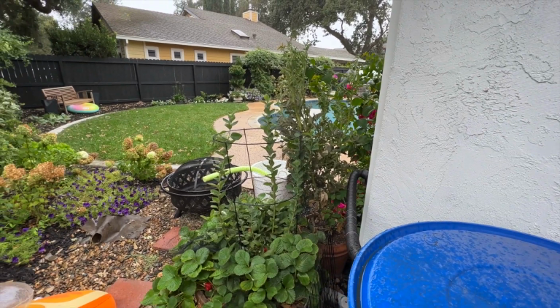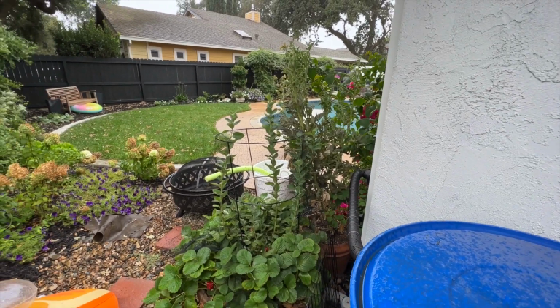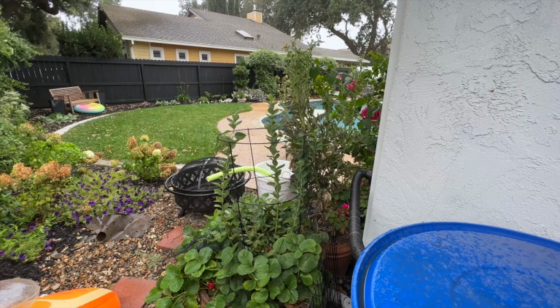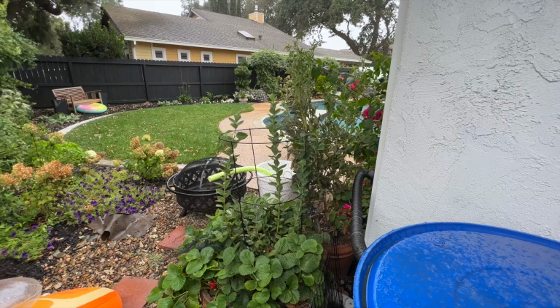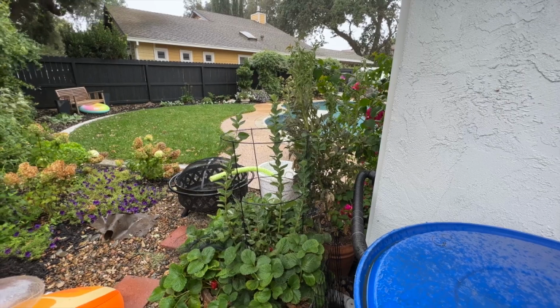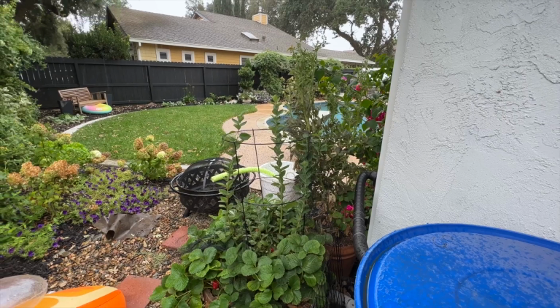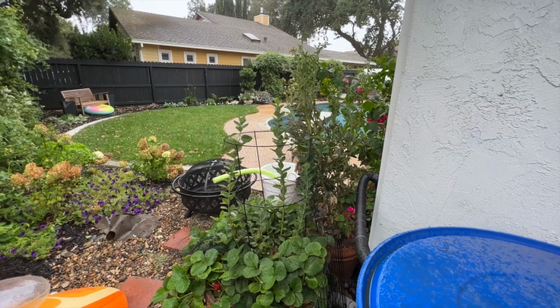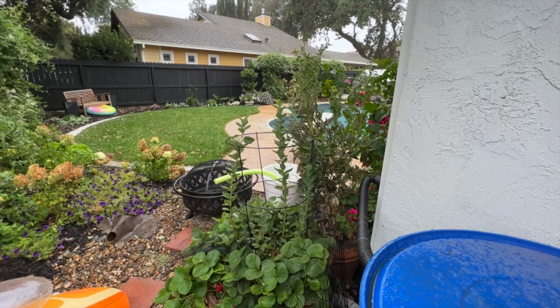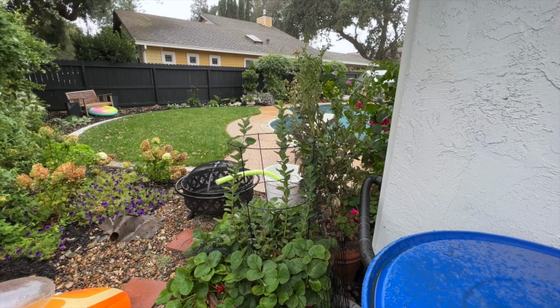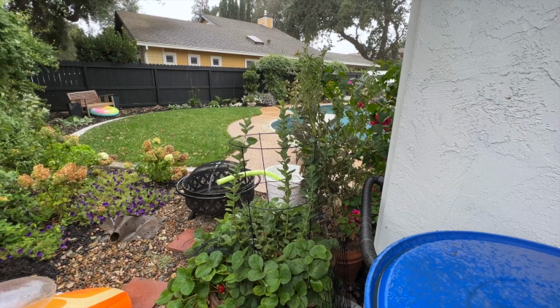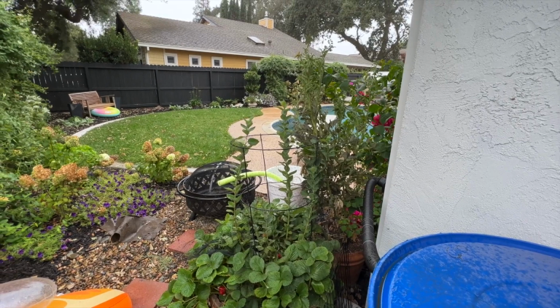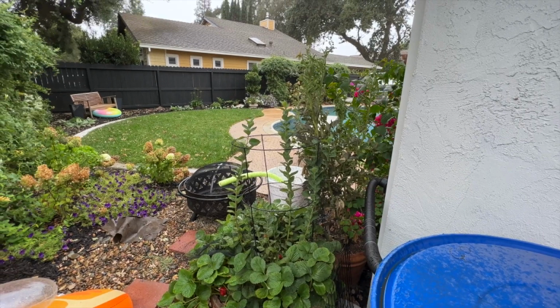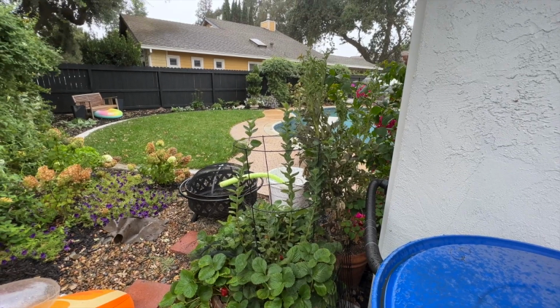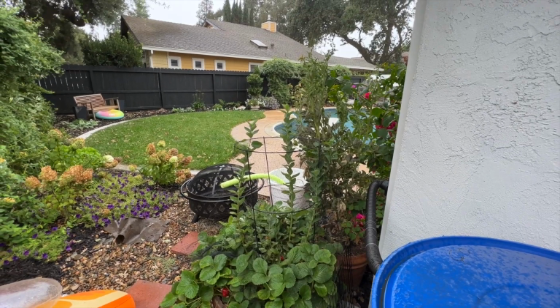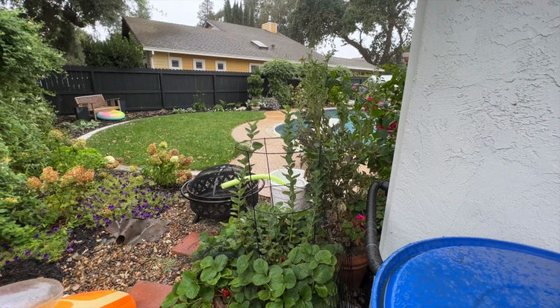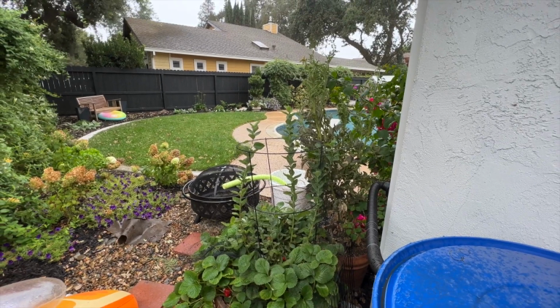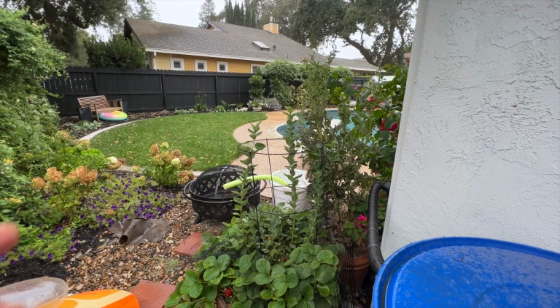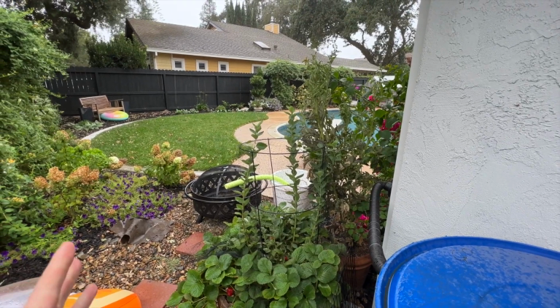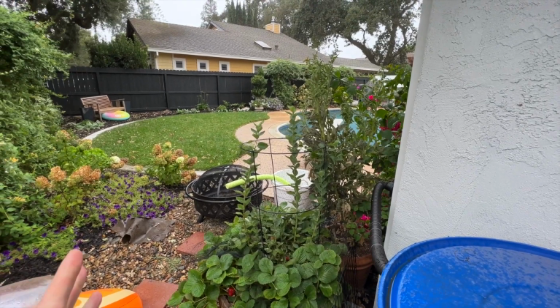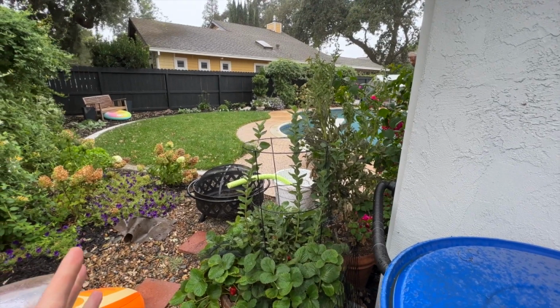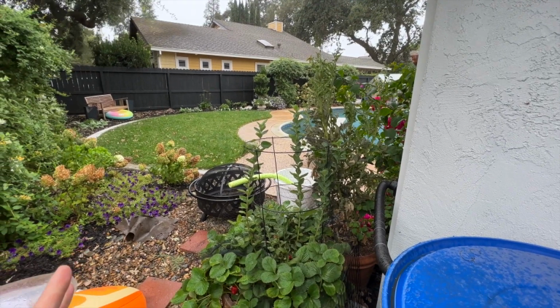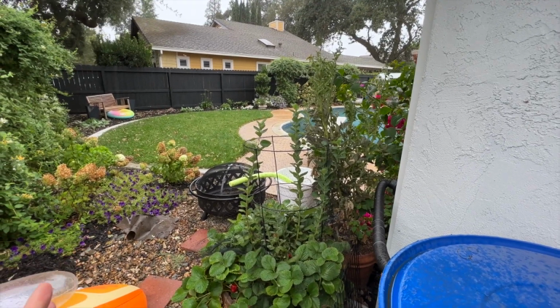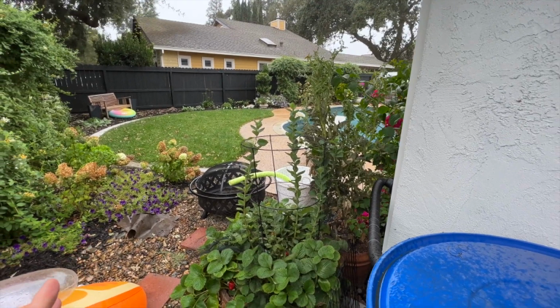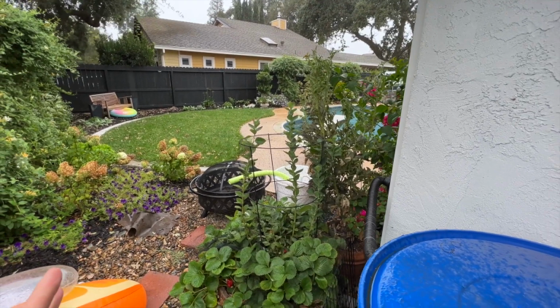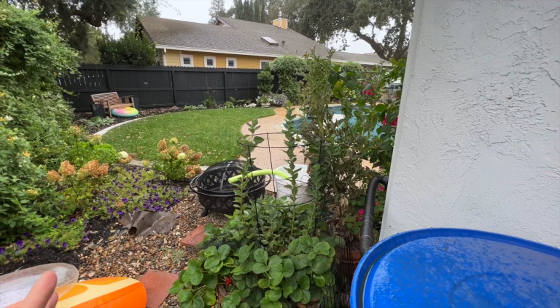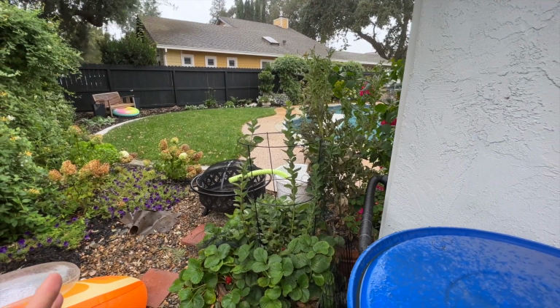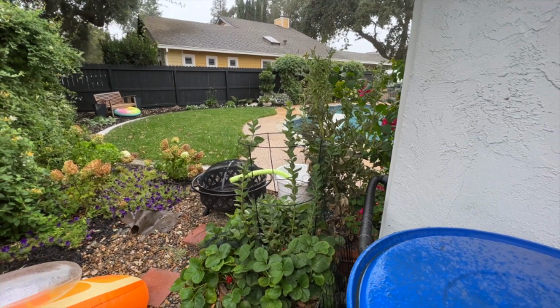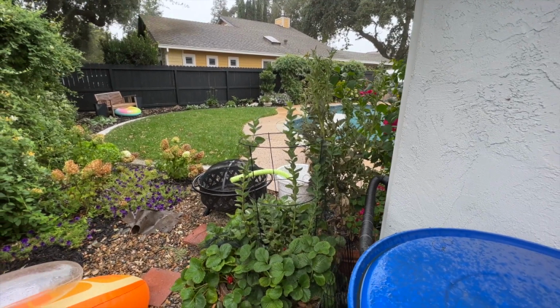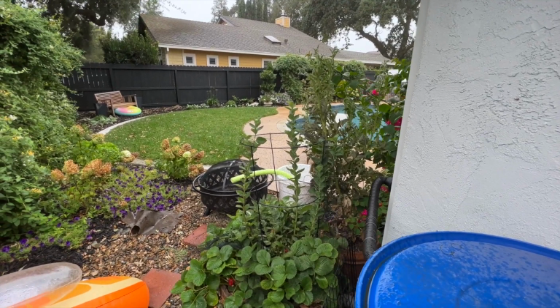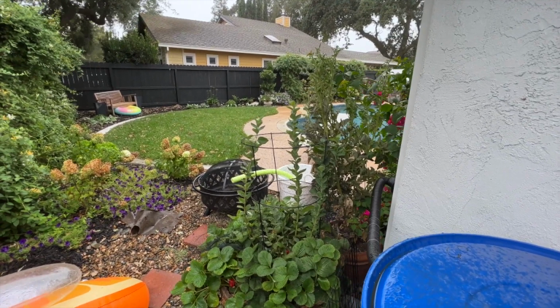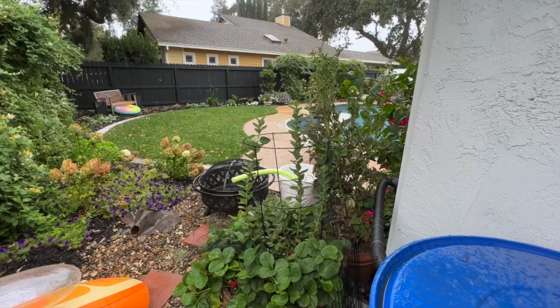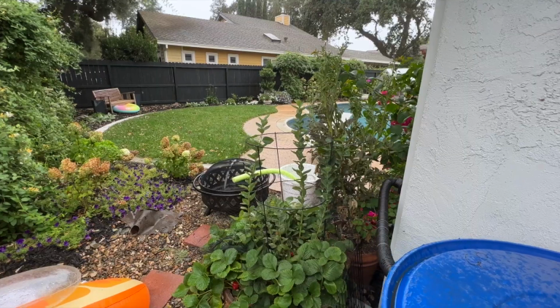I try and do some drought tolerant plants, but I just can't do all of it. I think I have to go get an umbrella.